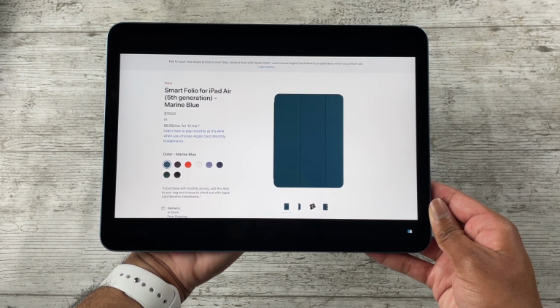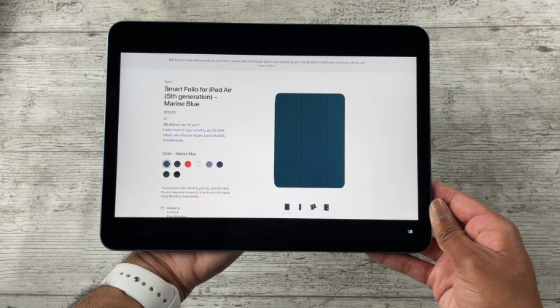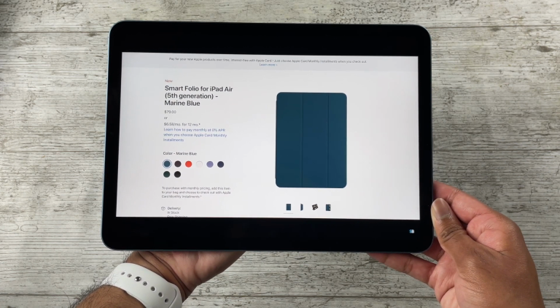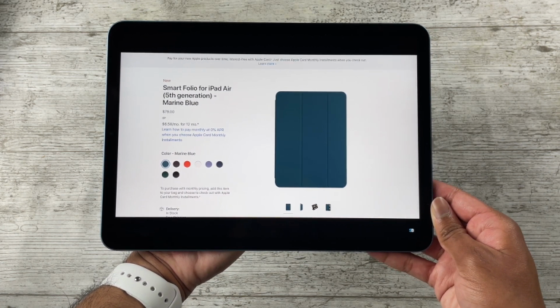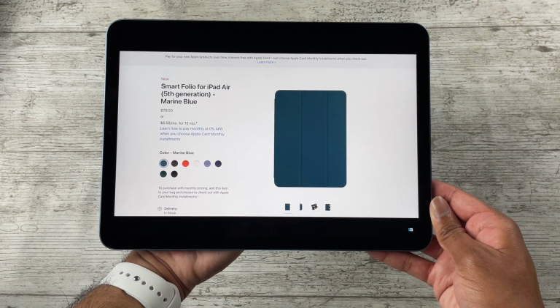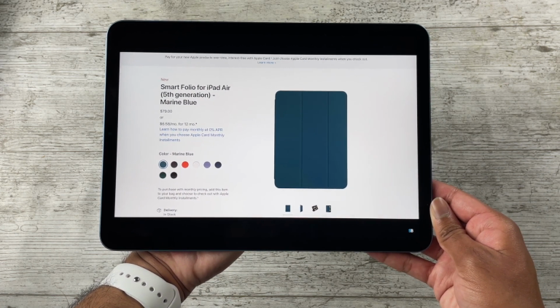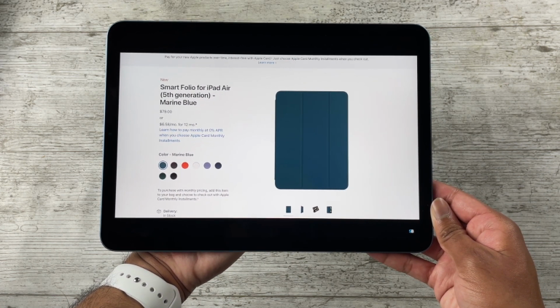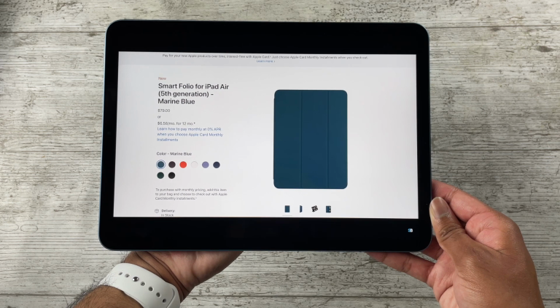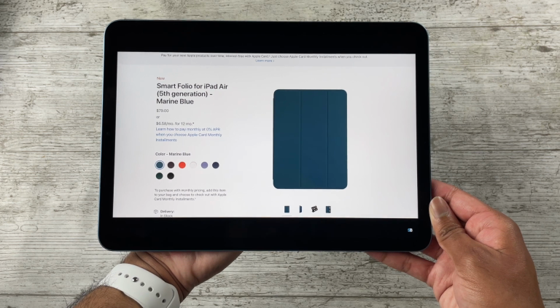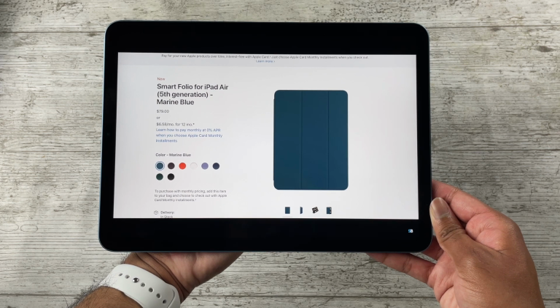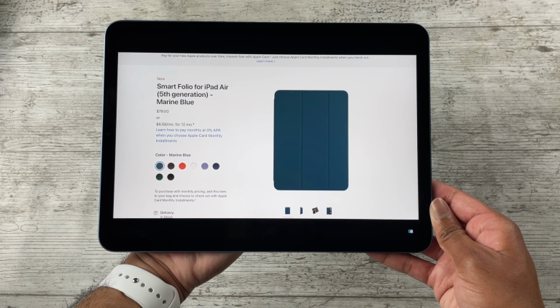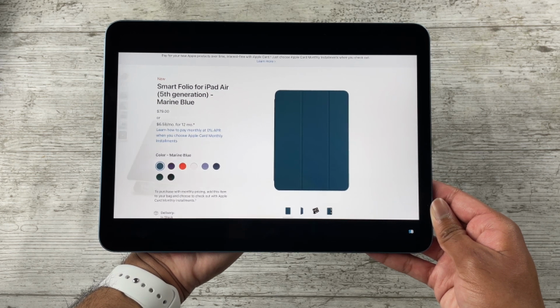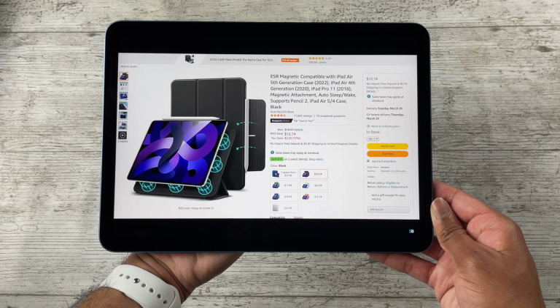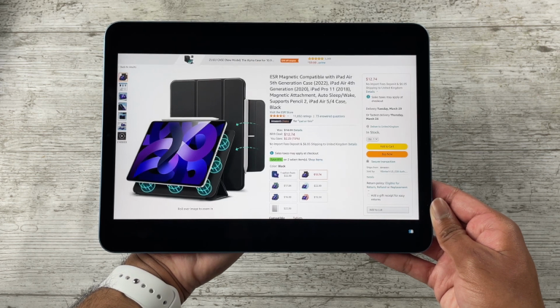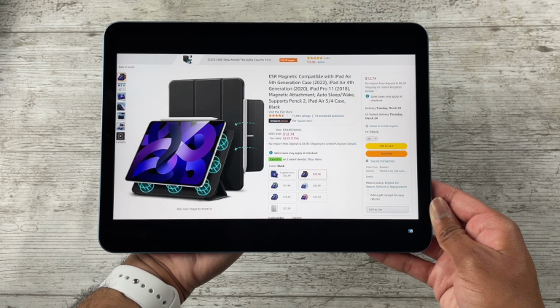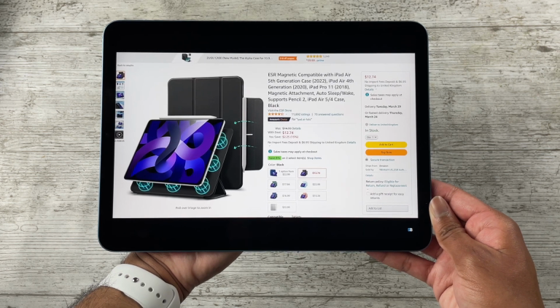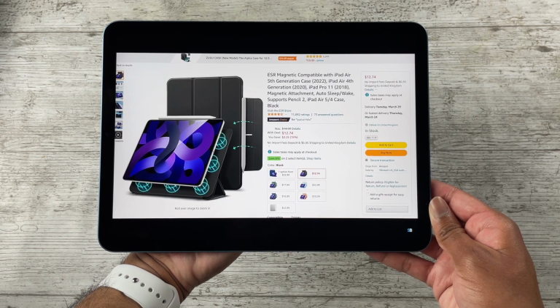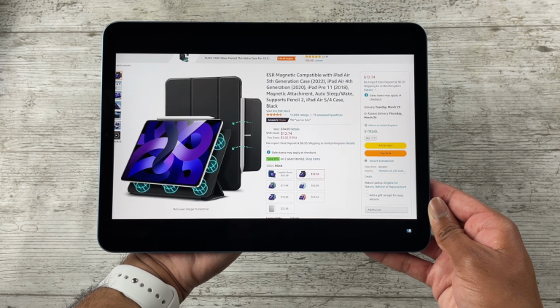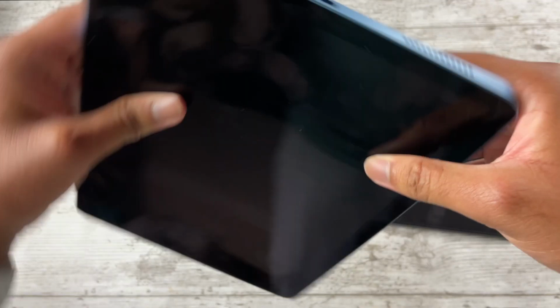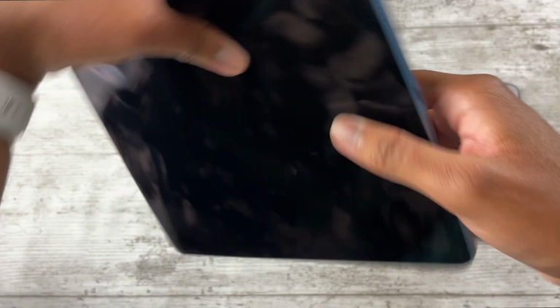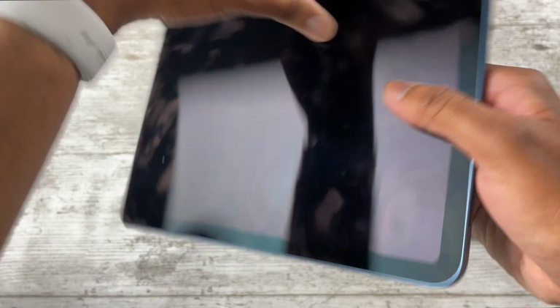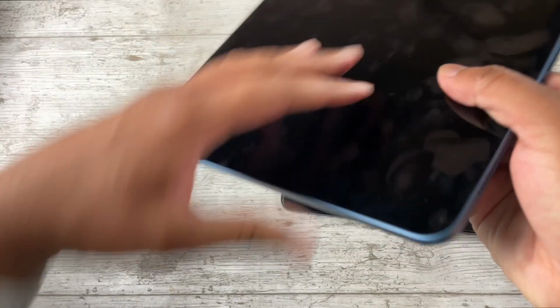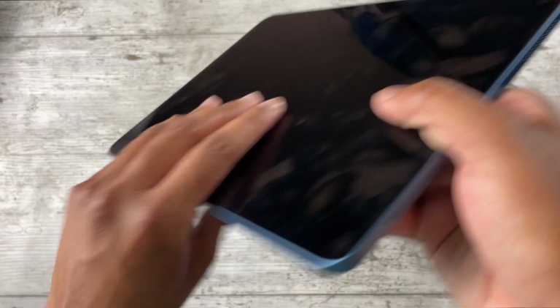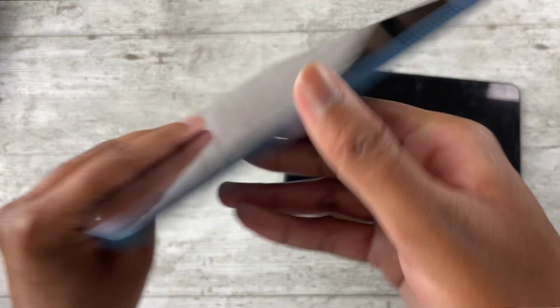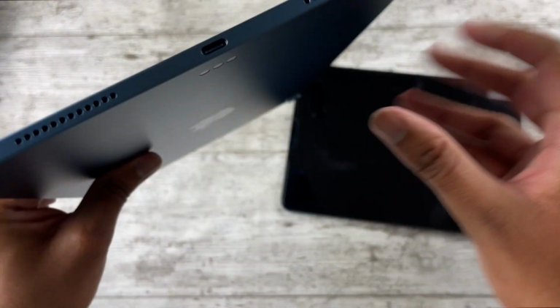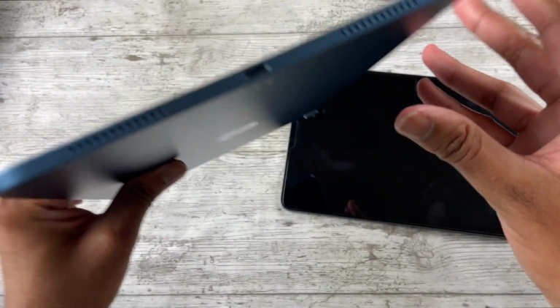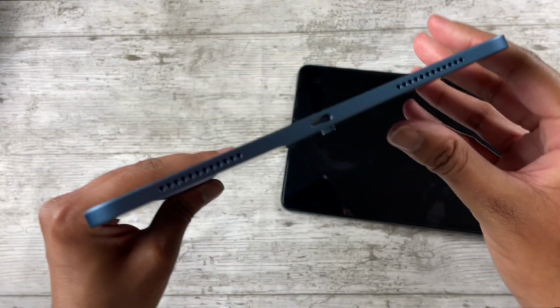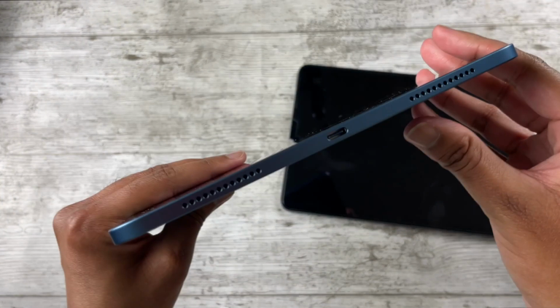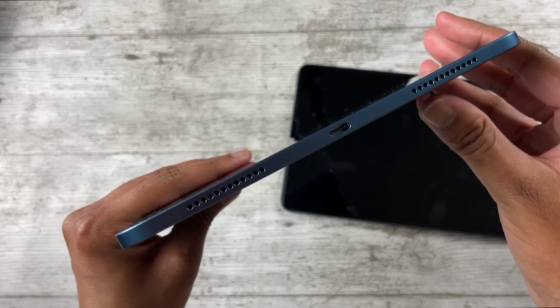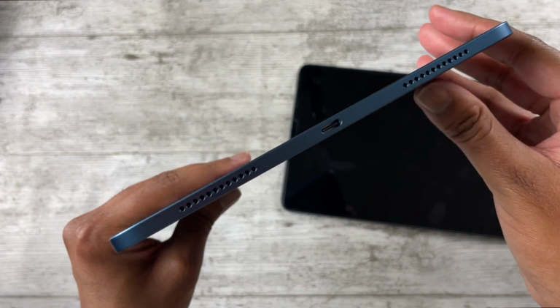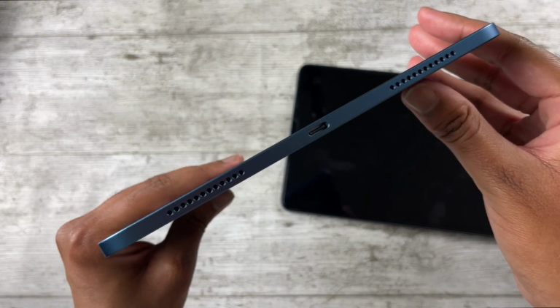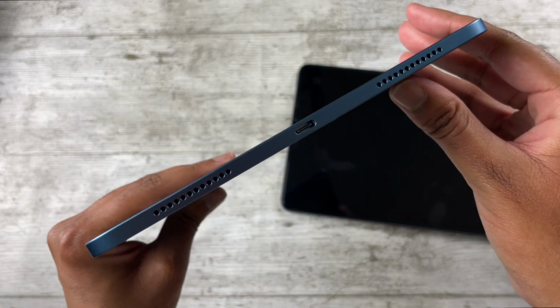Moving on to some final details: speakers are identical on both iPads, and they're still inferior to the Pro models since they're not quad speakers — despite what the speaker hole arrangement might suggest.